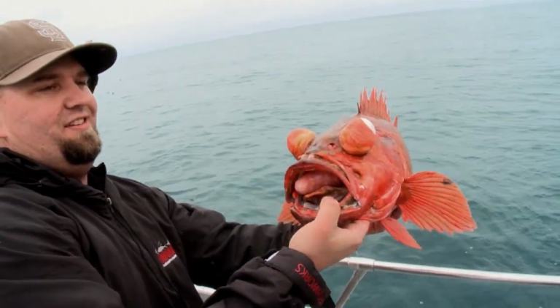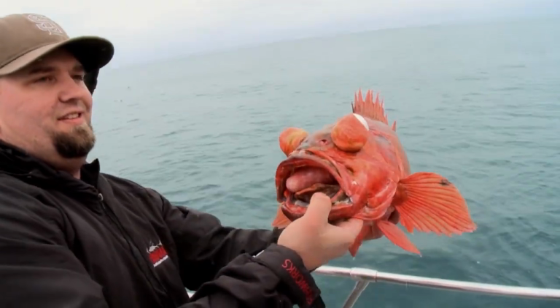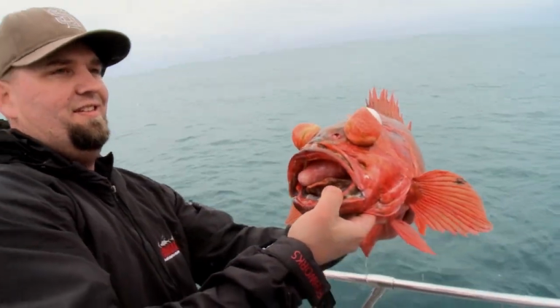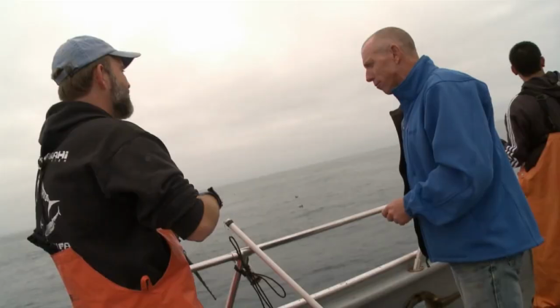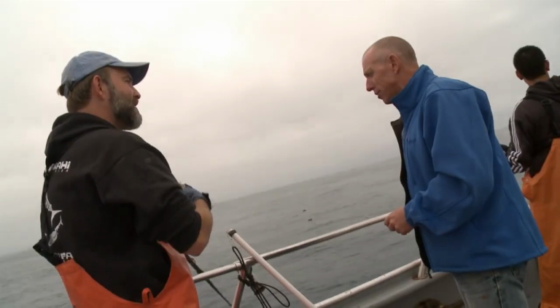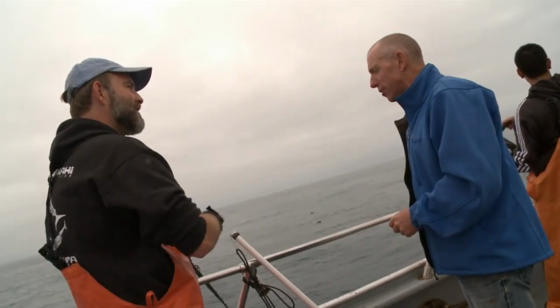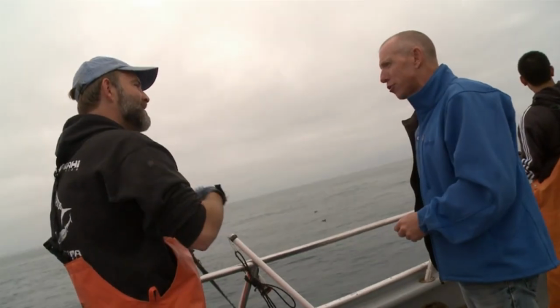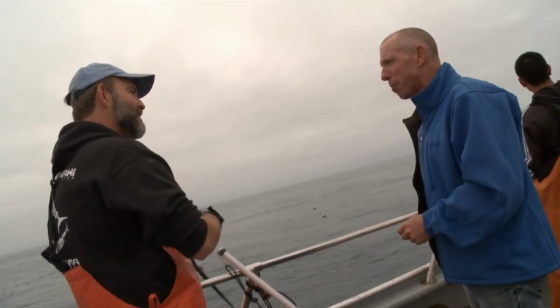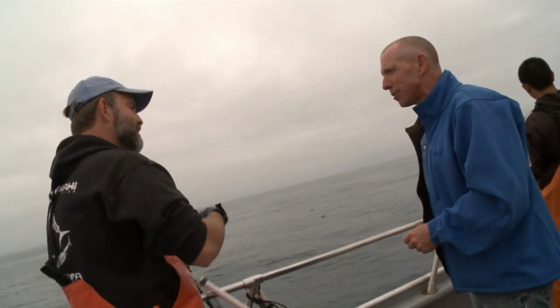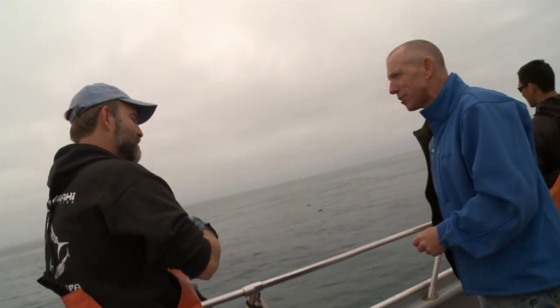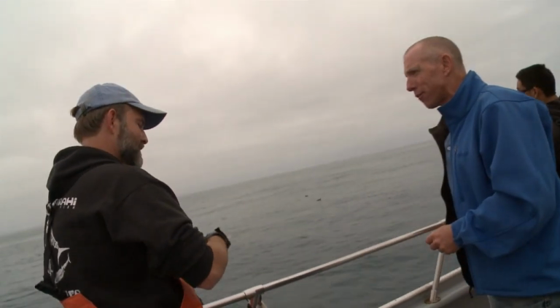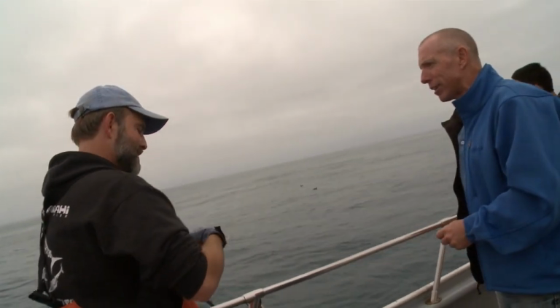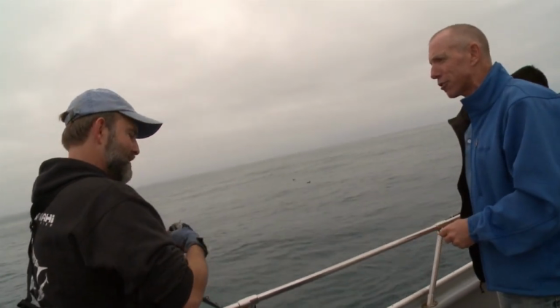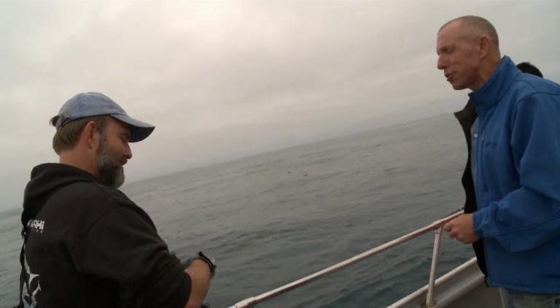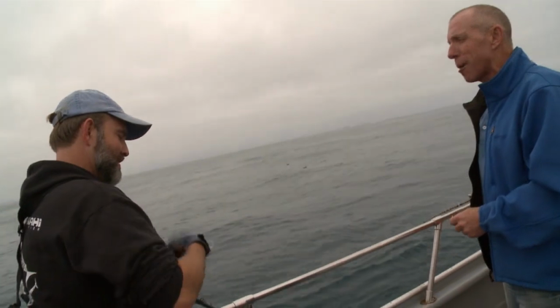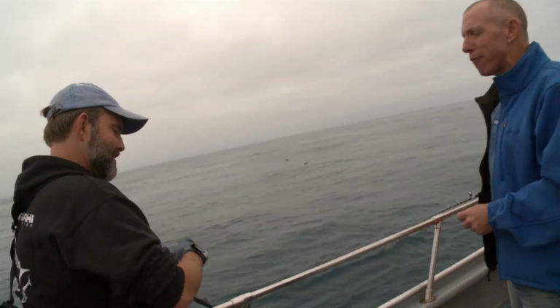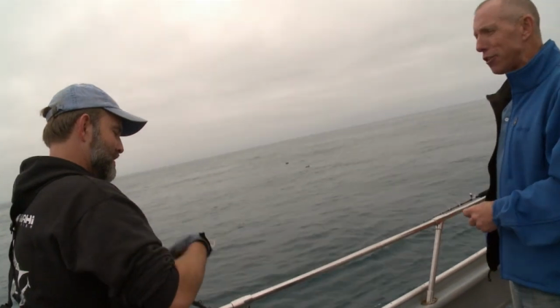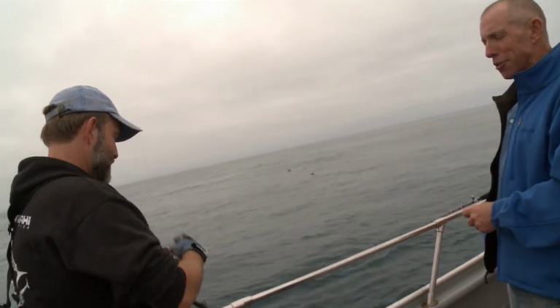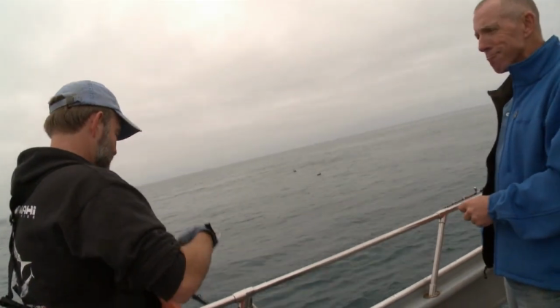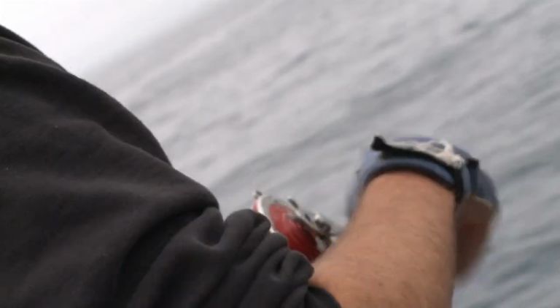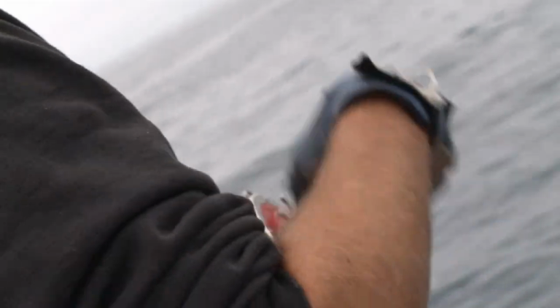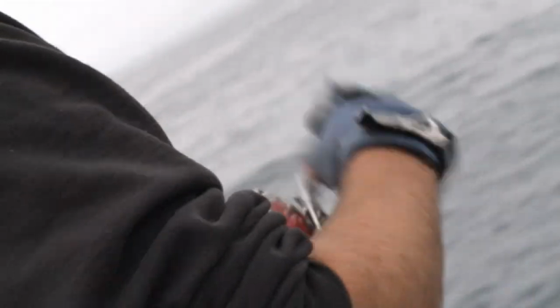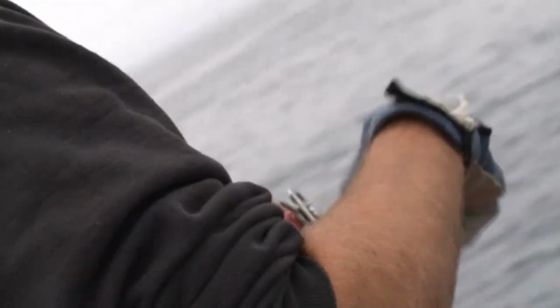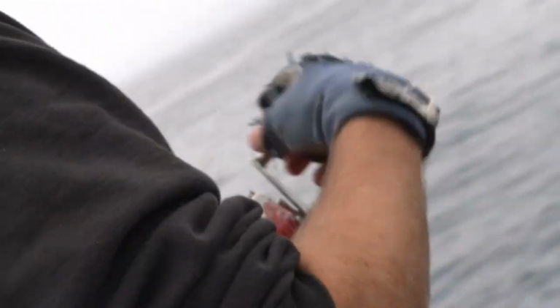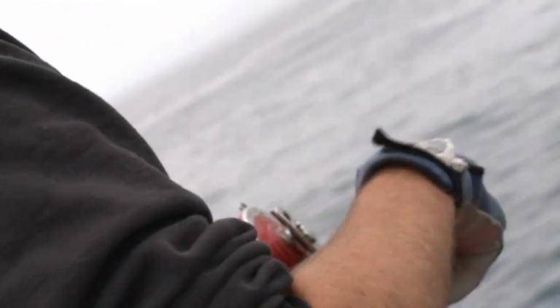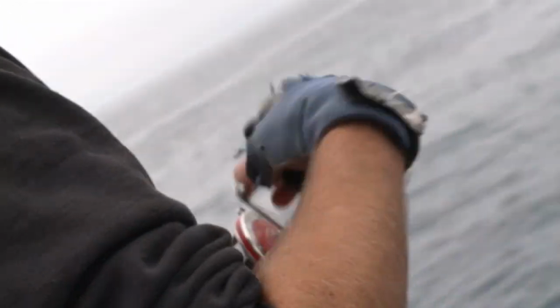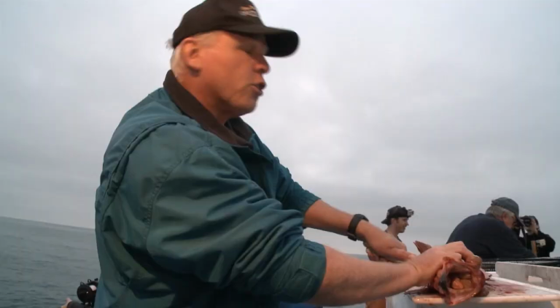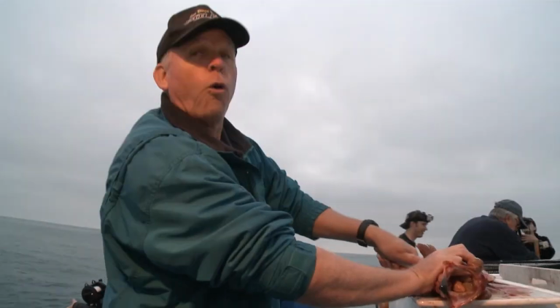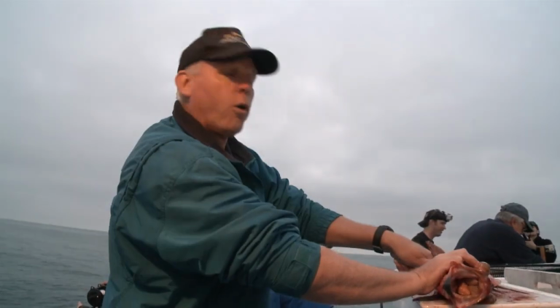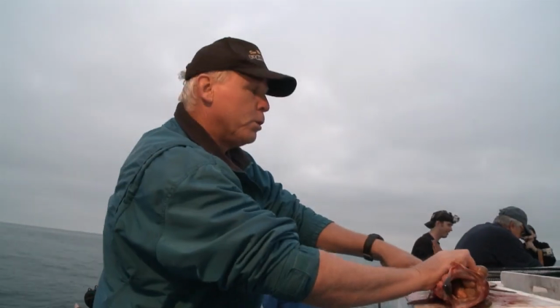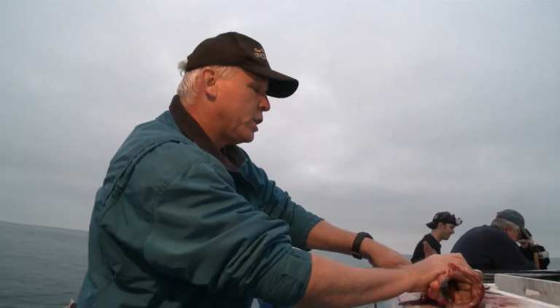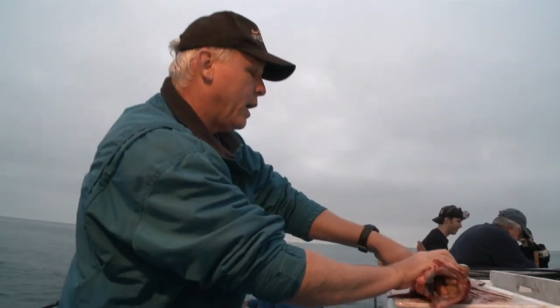Is this really a research trip or is it just an excuse to come out fishing? Don't tell anybody — this is a horrible job.